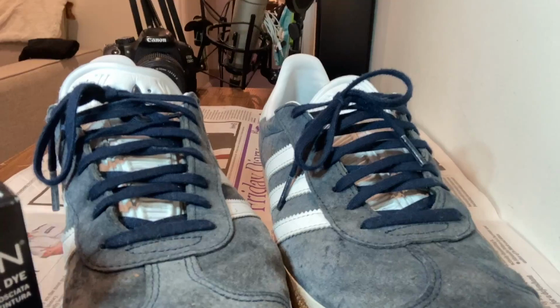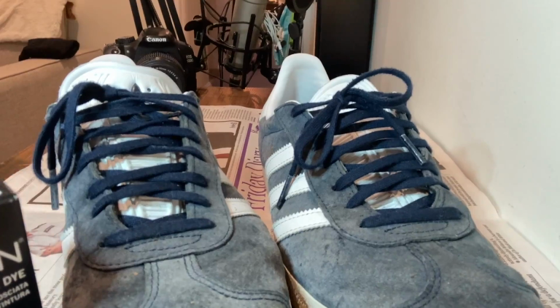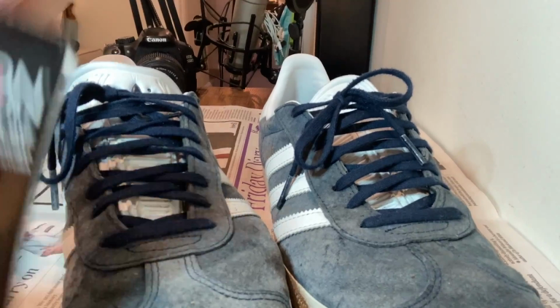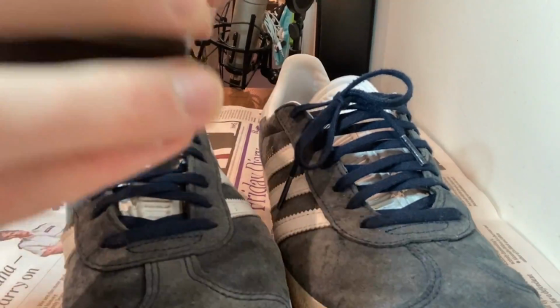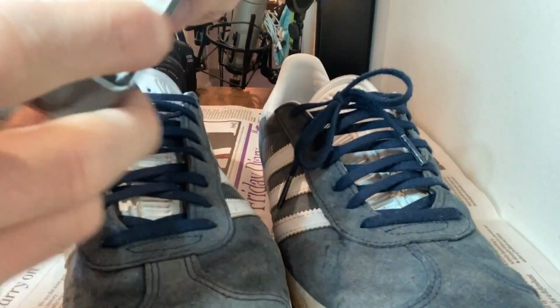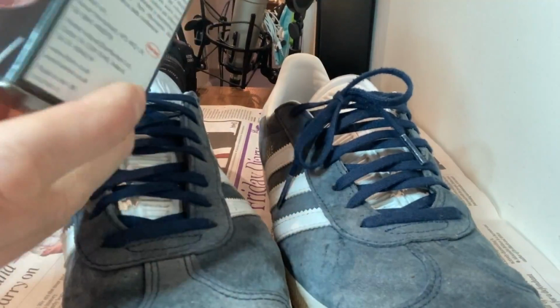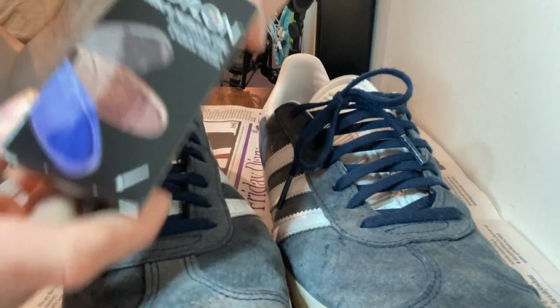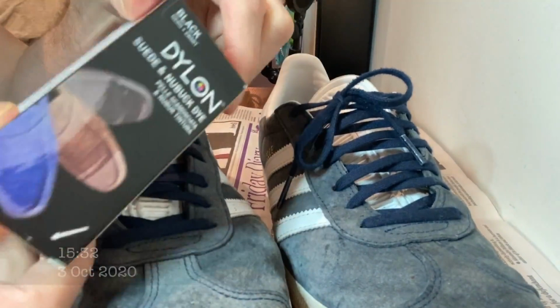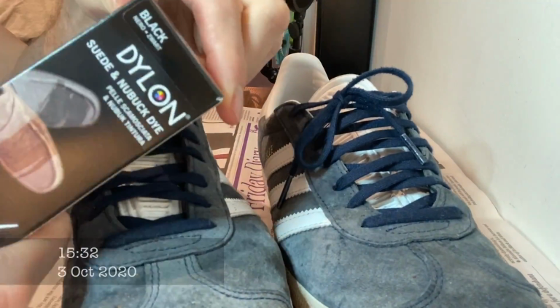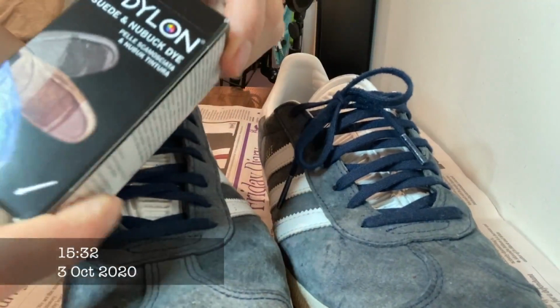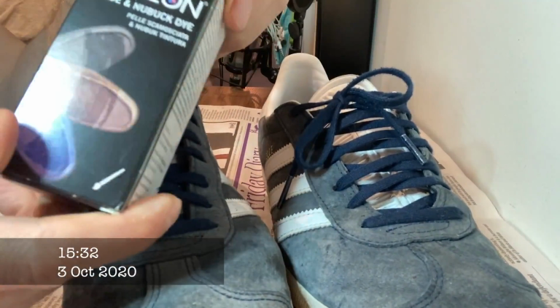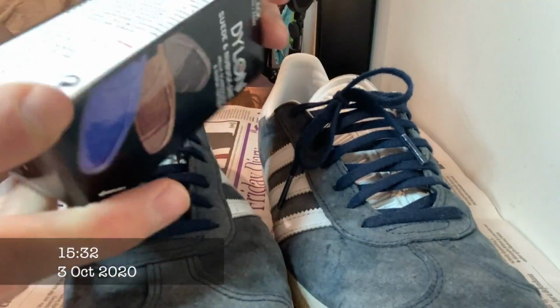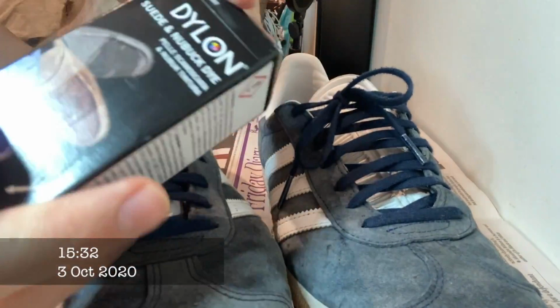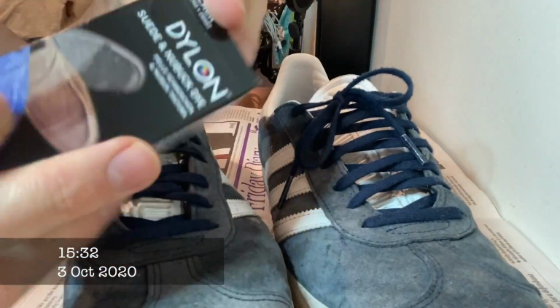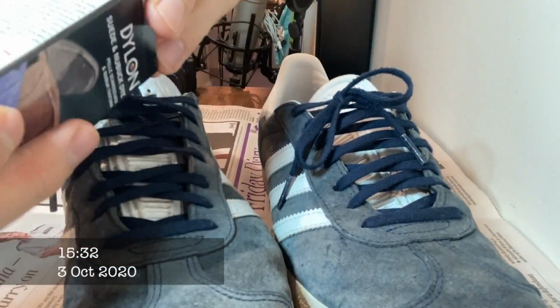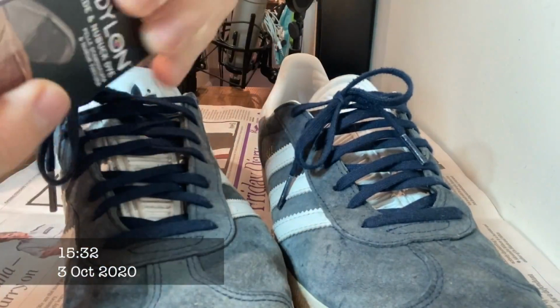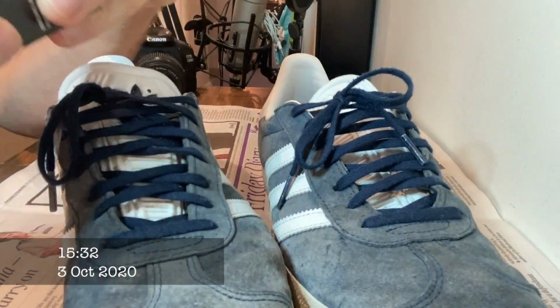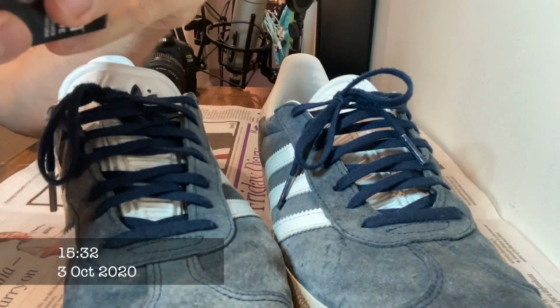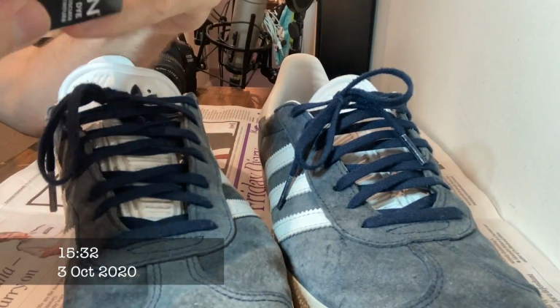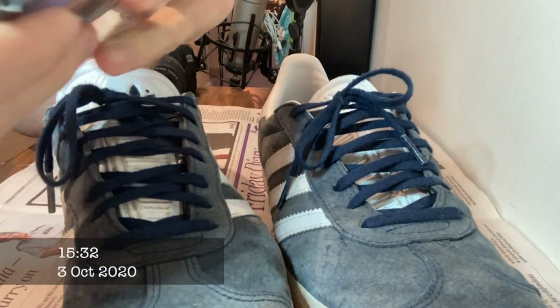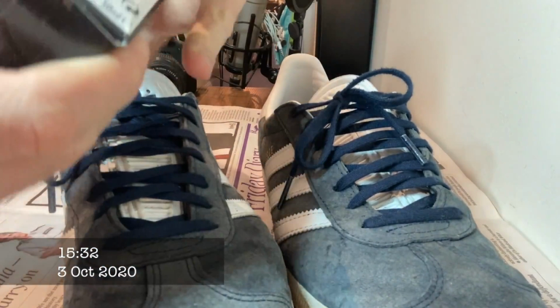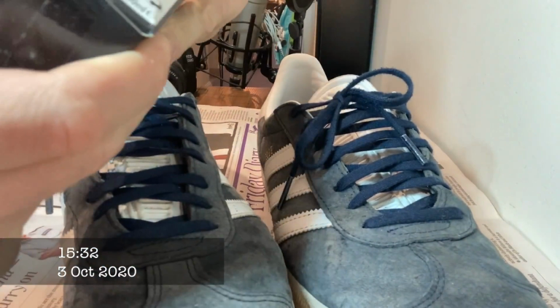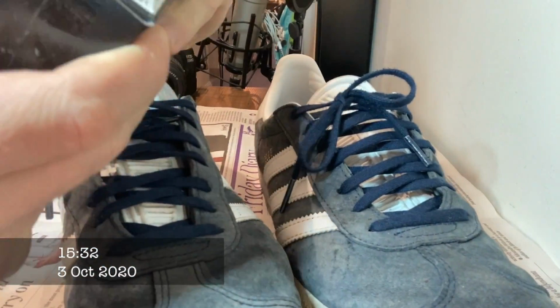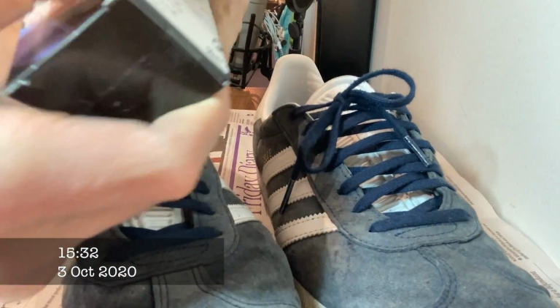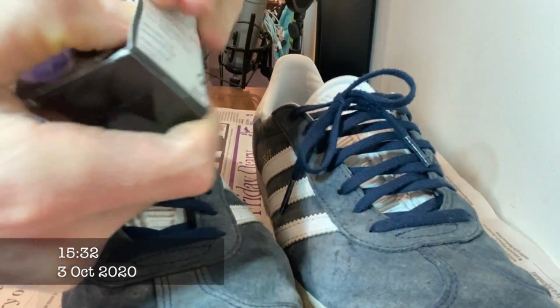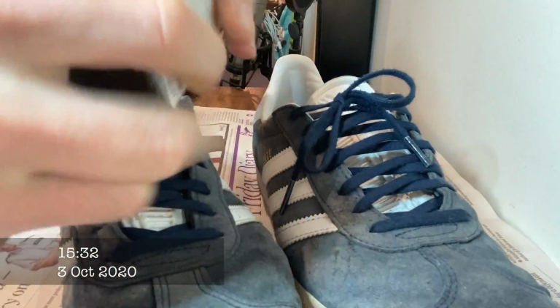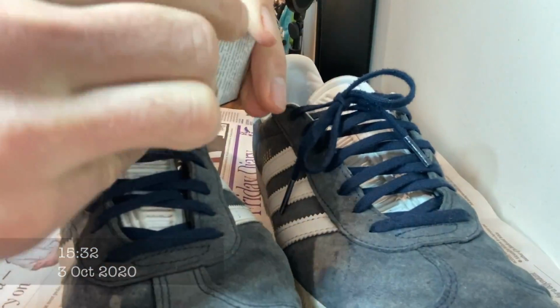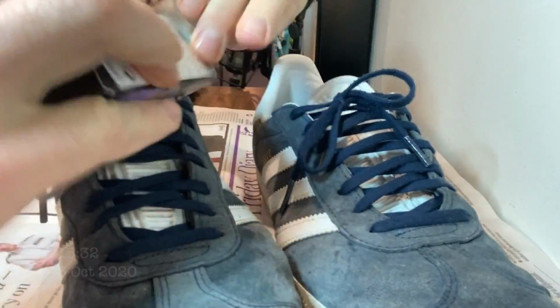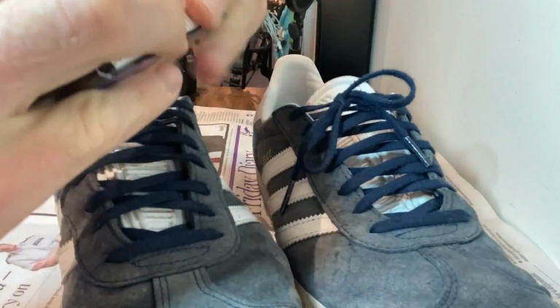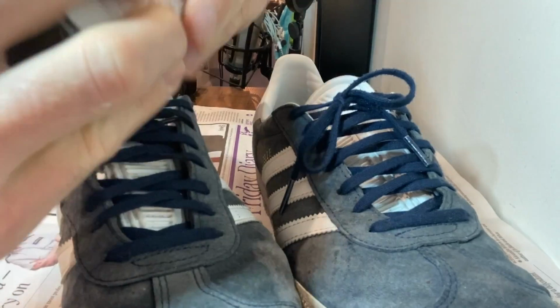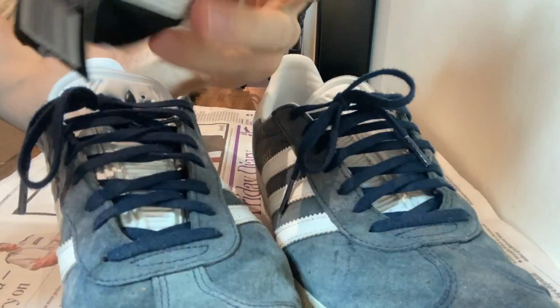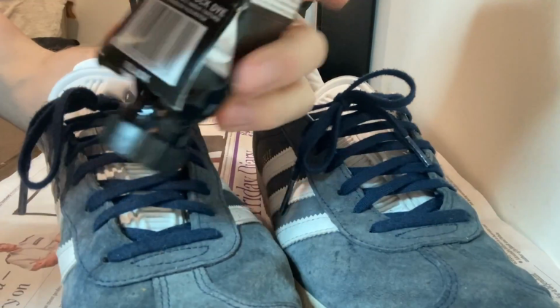Hello there, Pete Brooker here from Tailors with Love and today I'm going to walk you through a little experiment I did with my Adidas Gazelles.